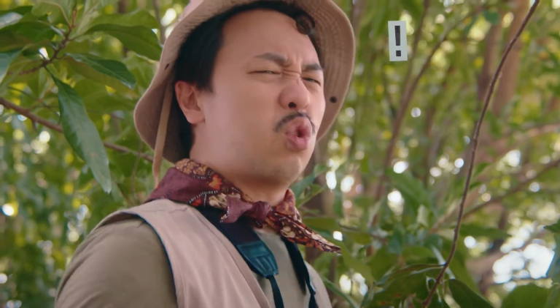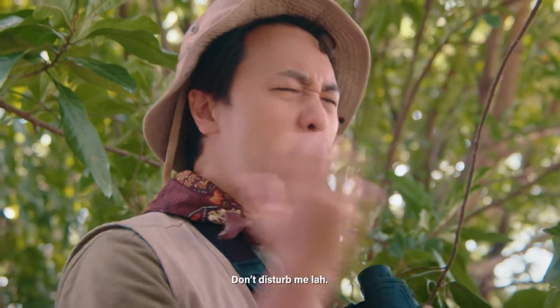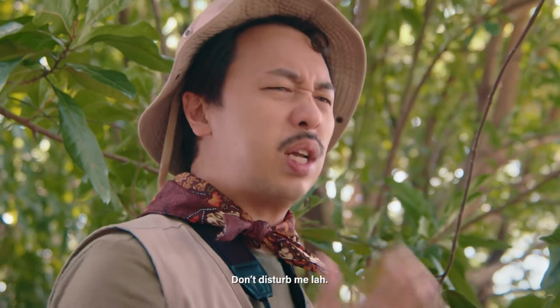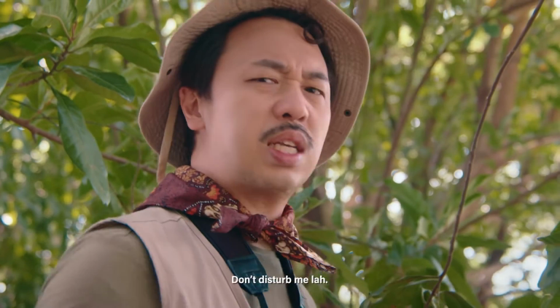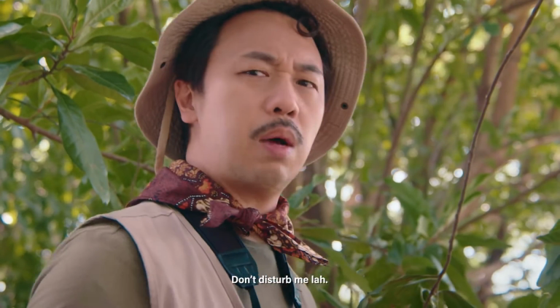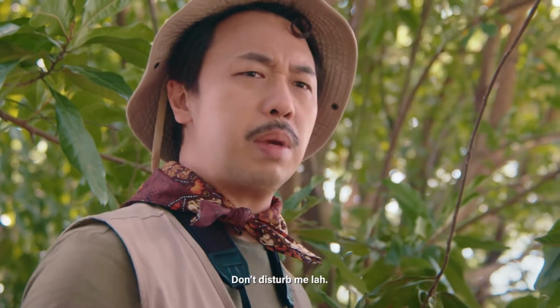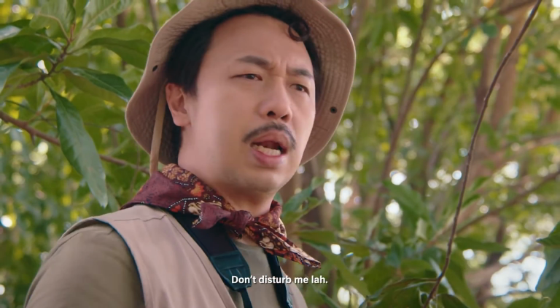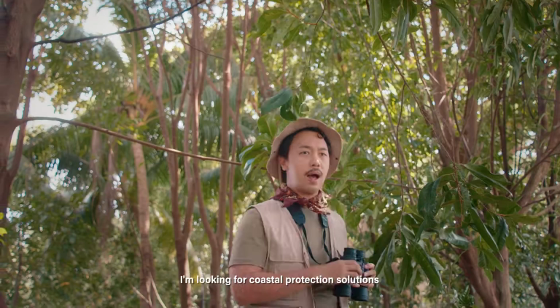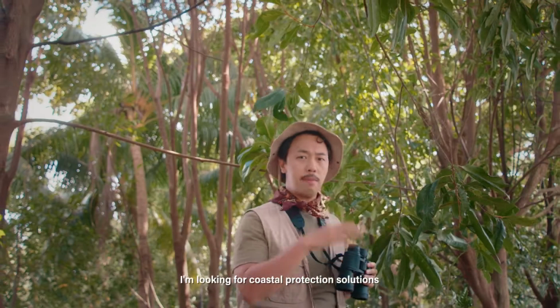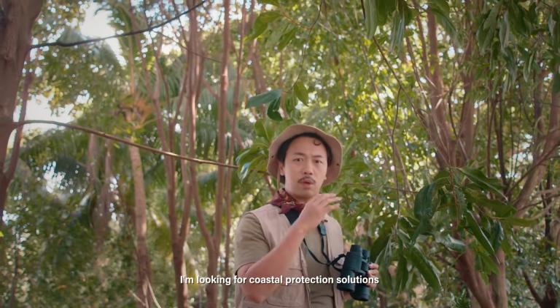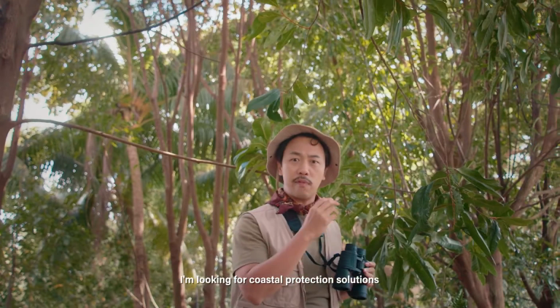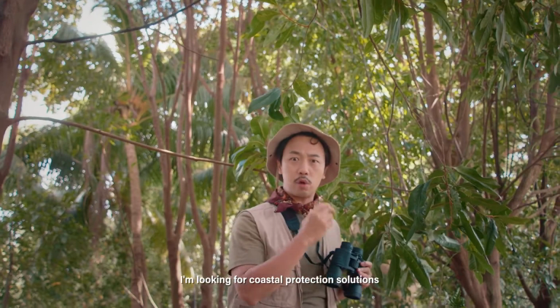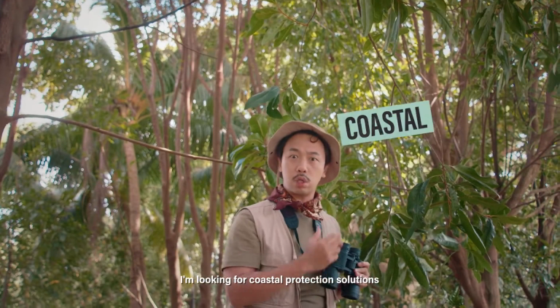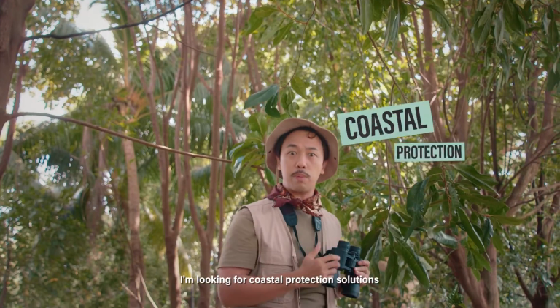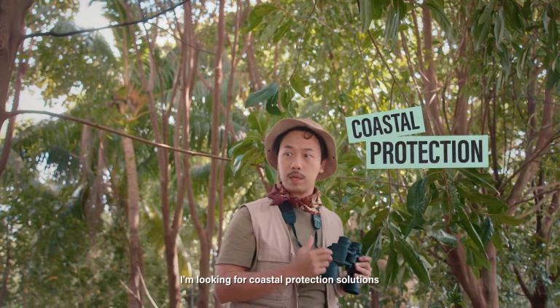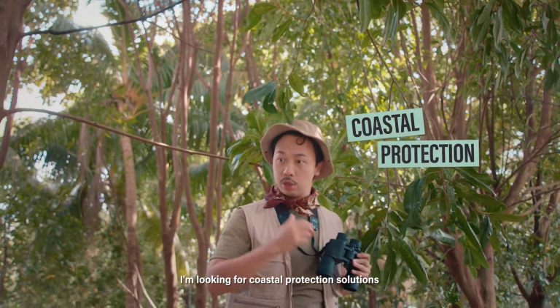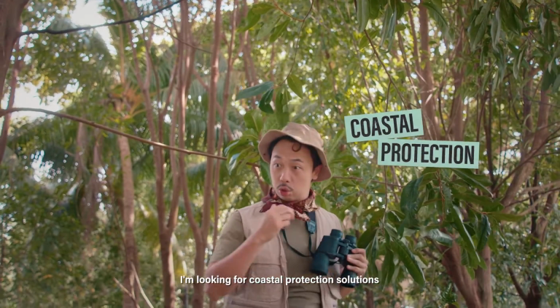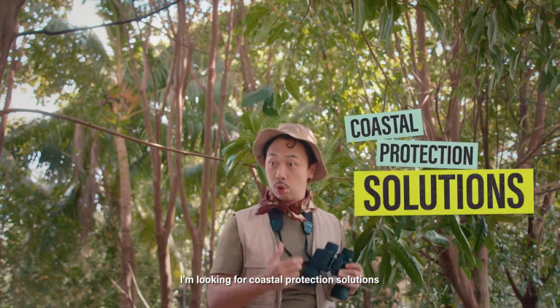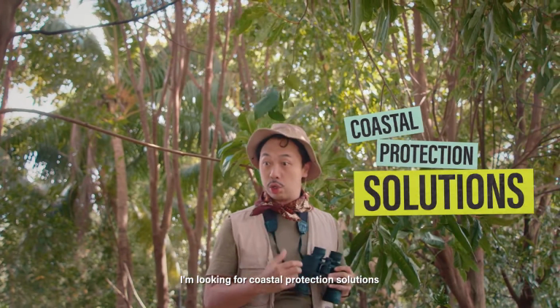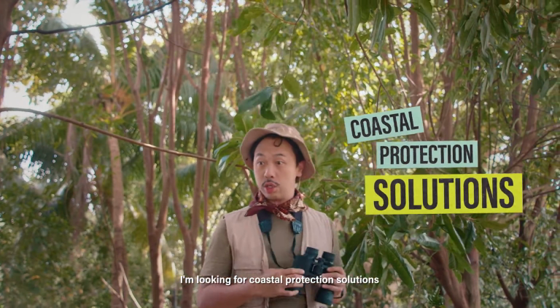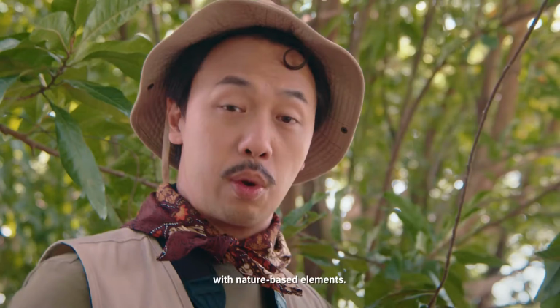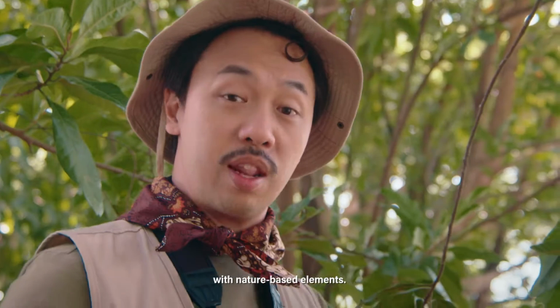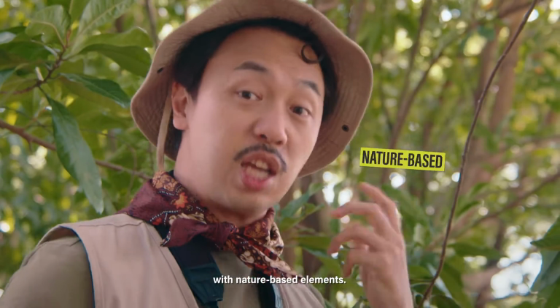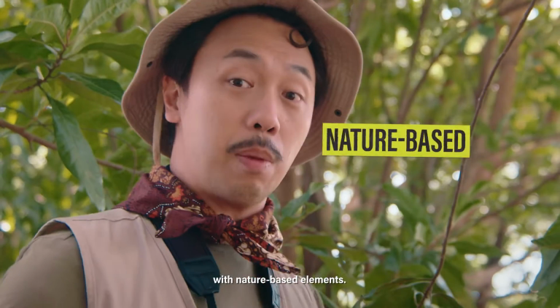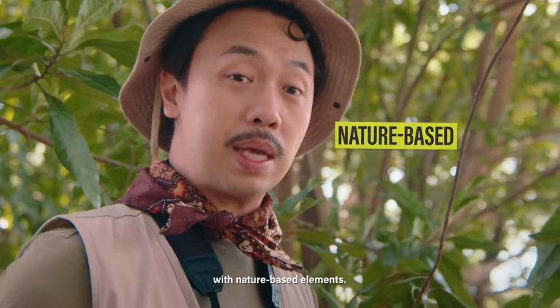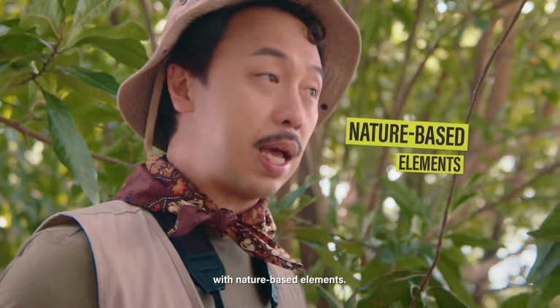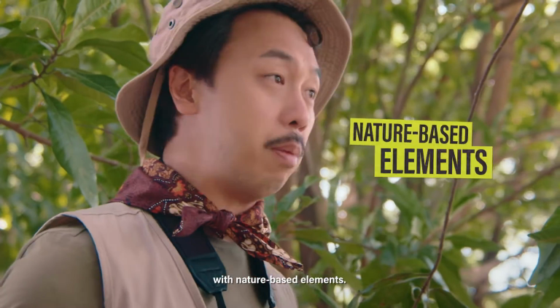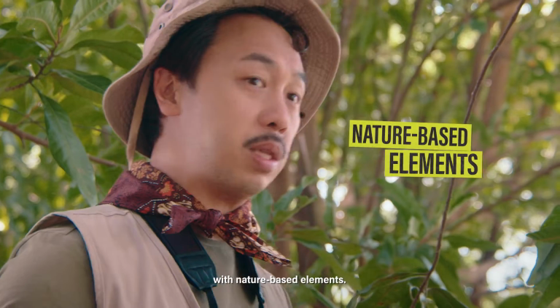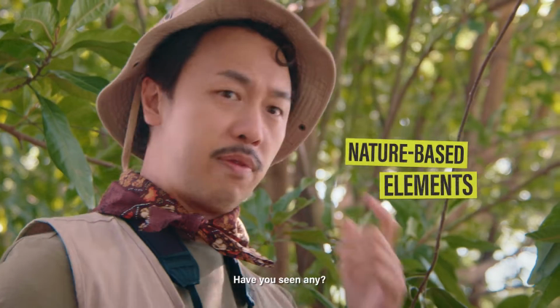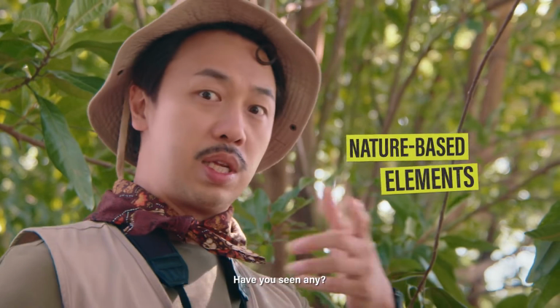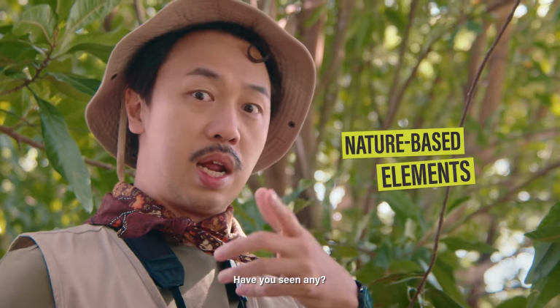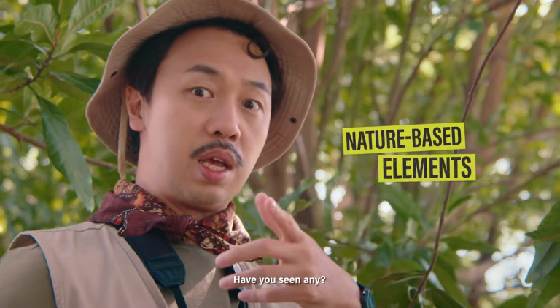Don't disturb me. I'm looking for coastal protection solutions with nature-based elements. Have you seen any?